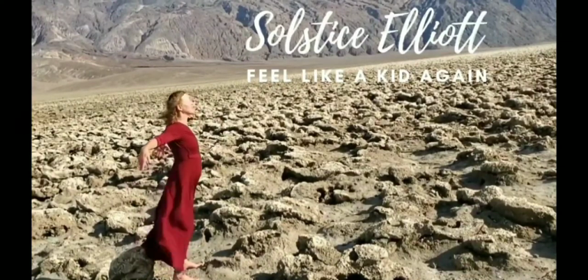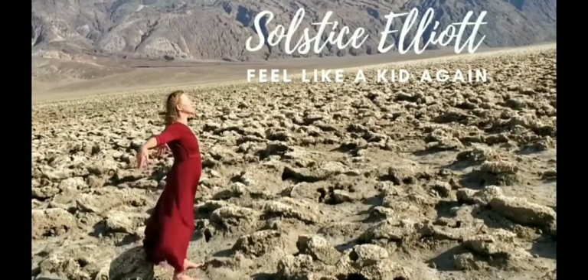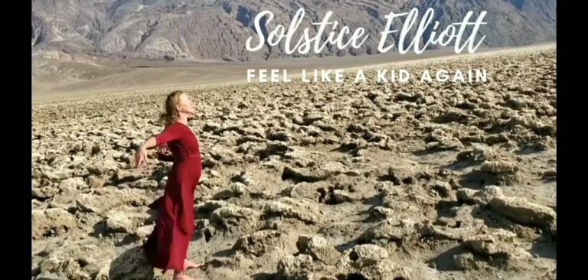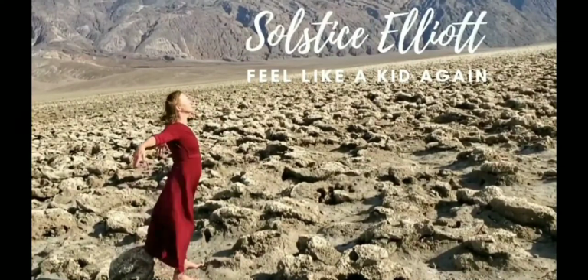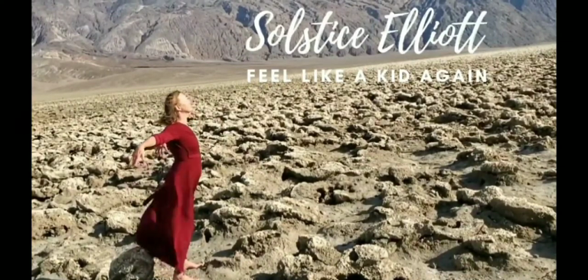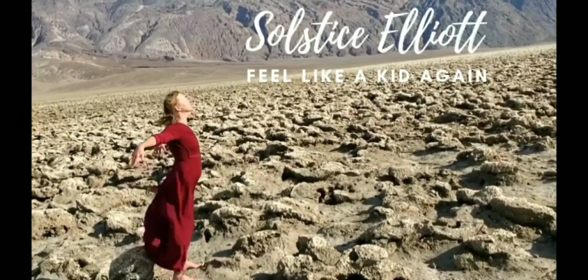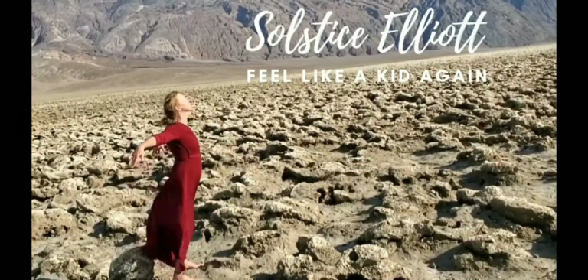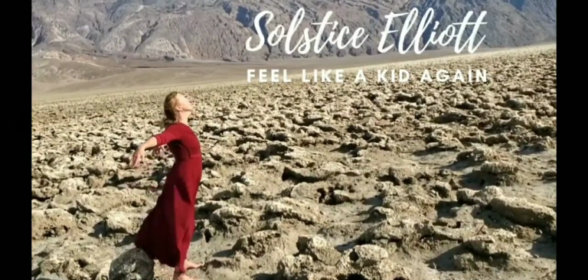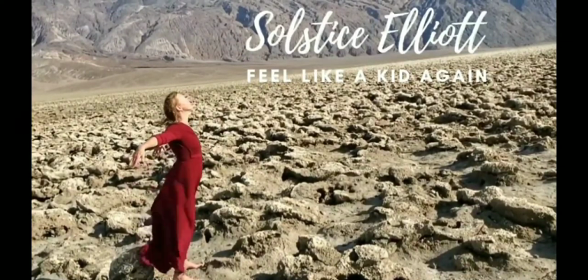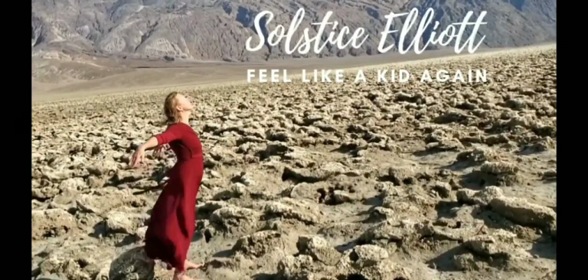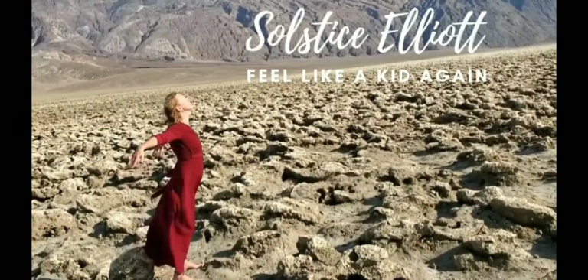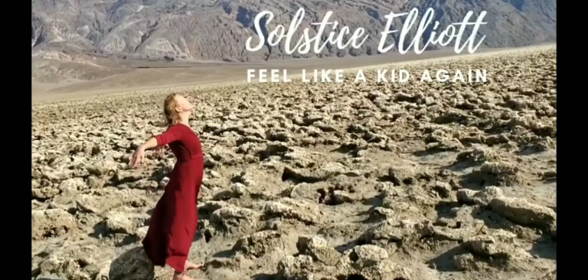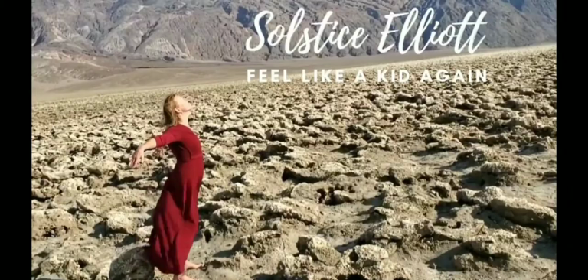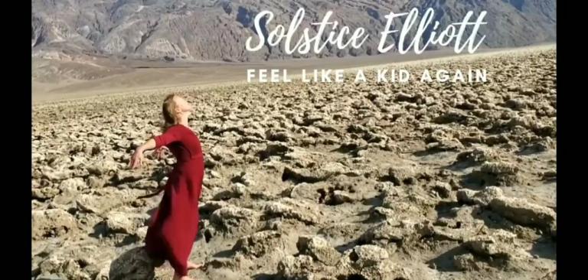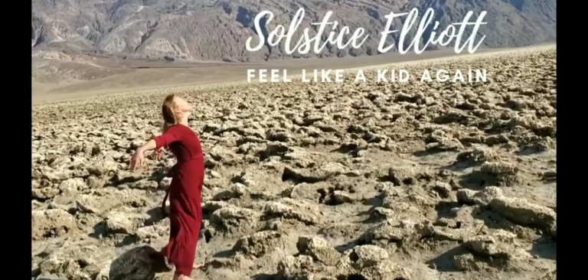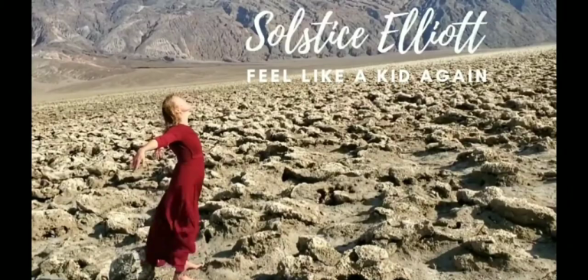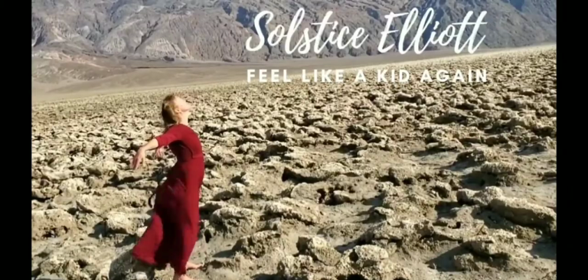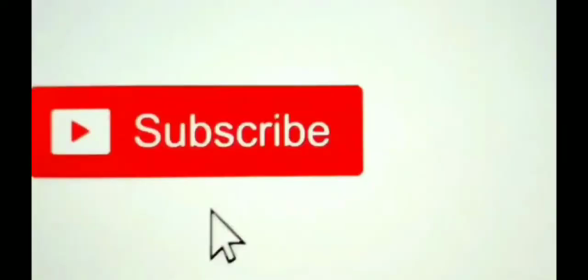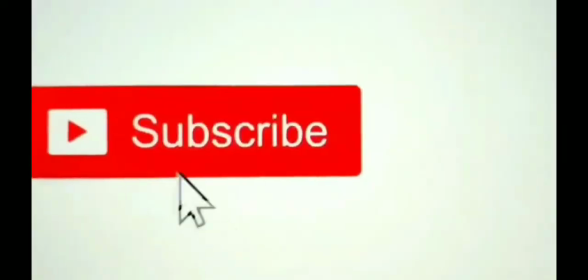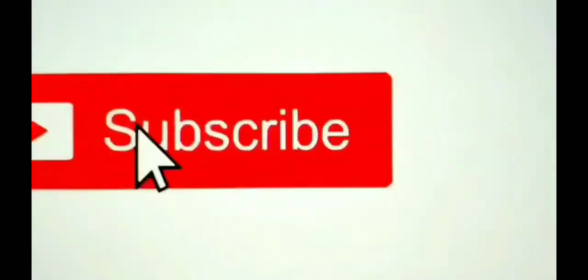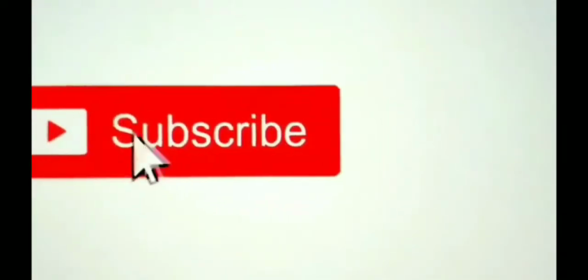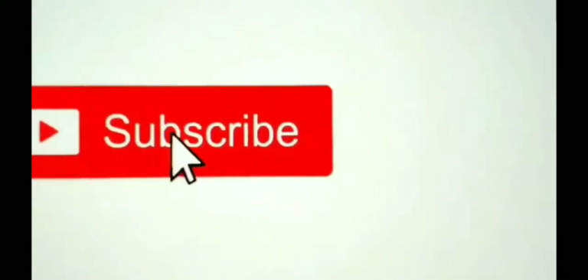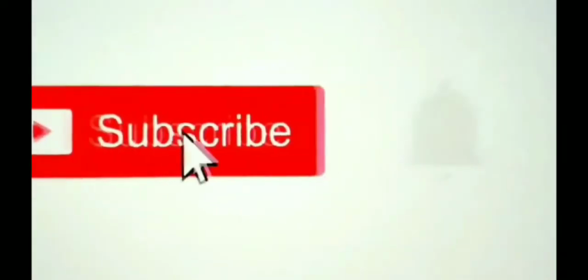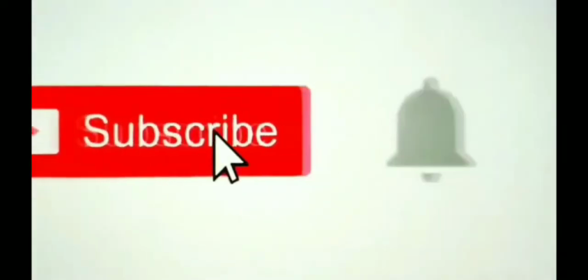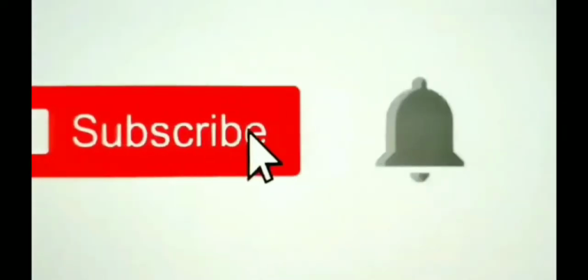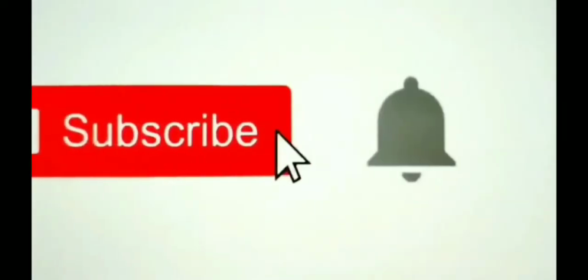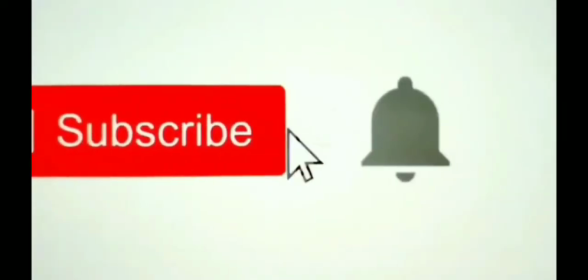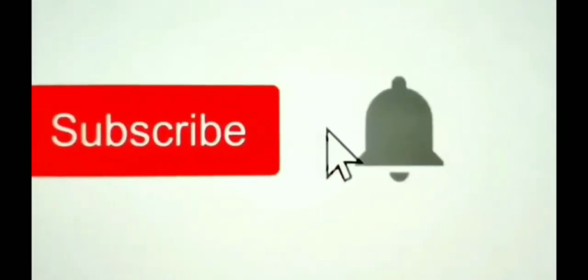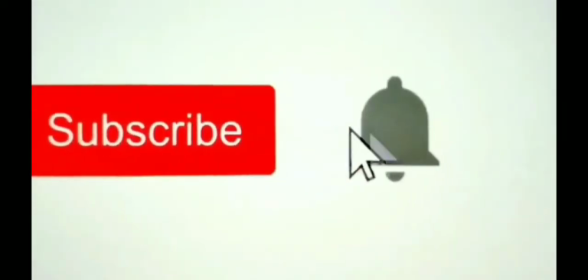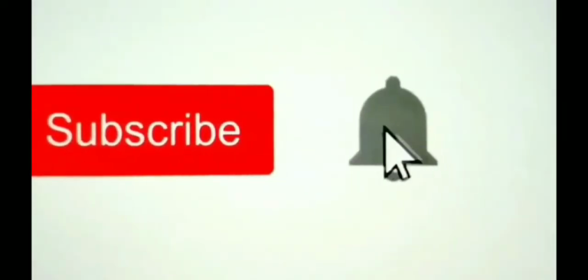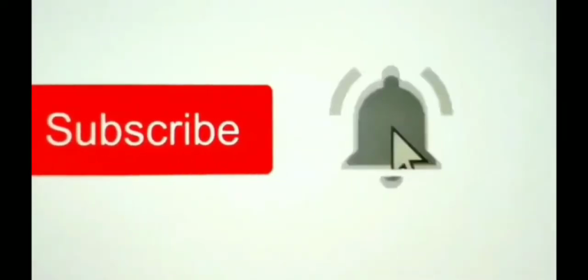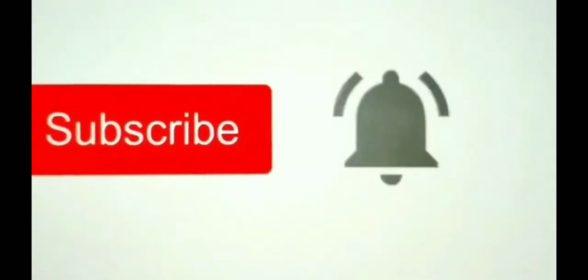Thanks for watching Soul Tribes — subscribe and be part of my tribe.